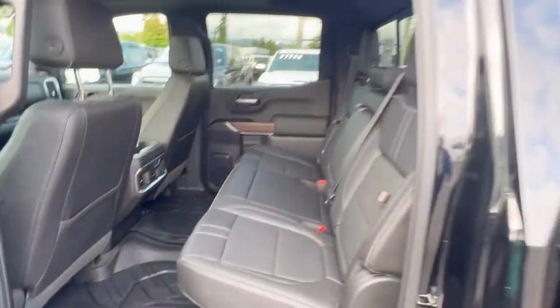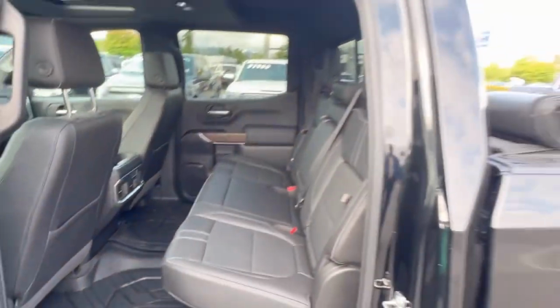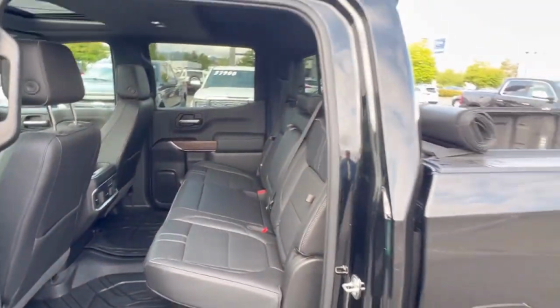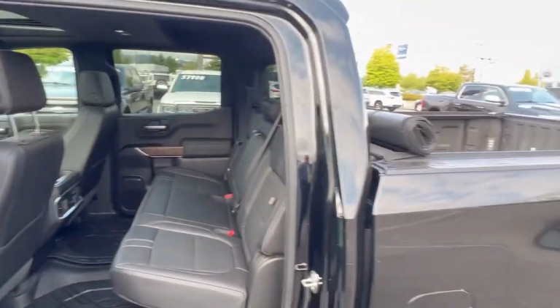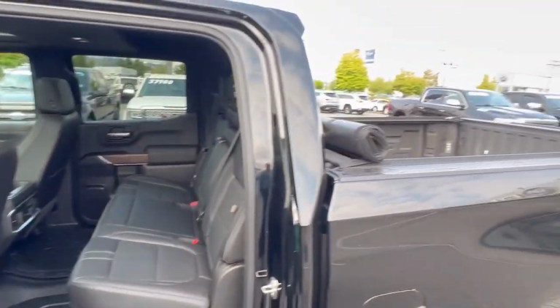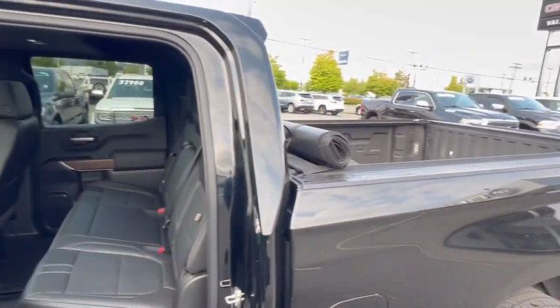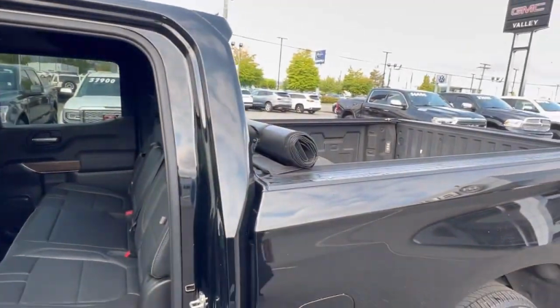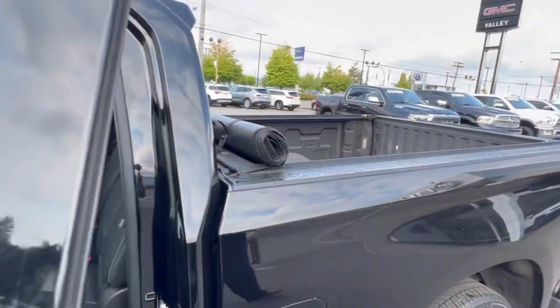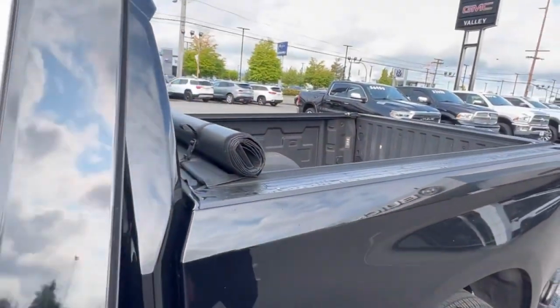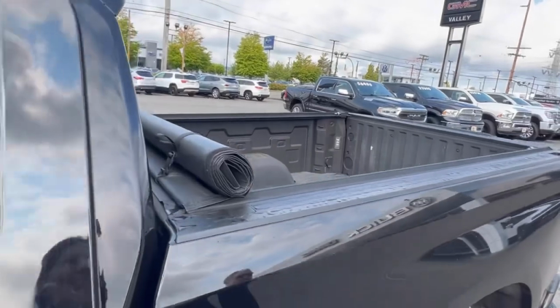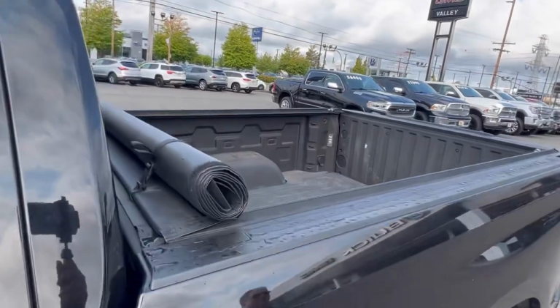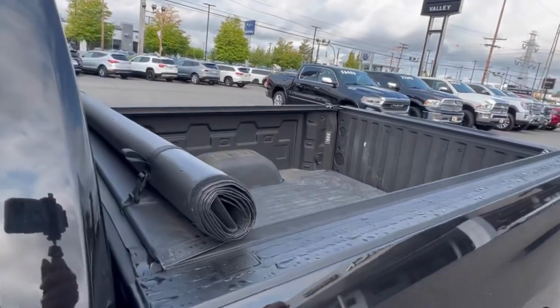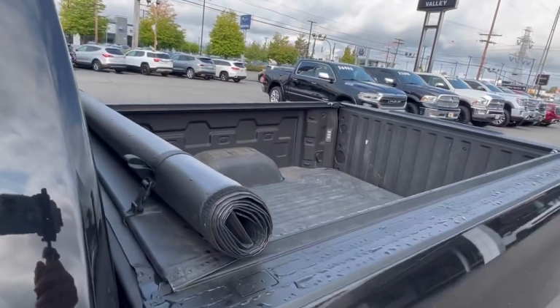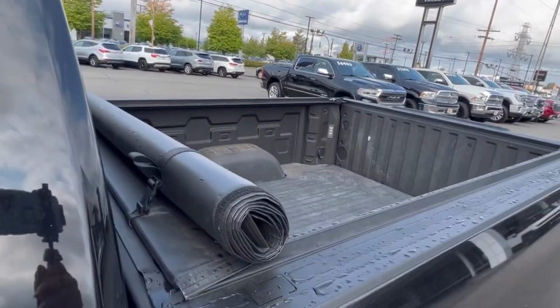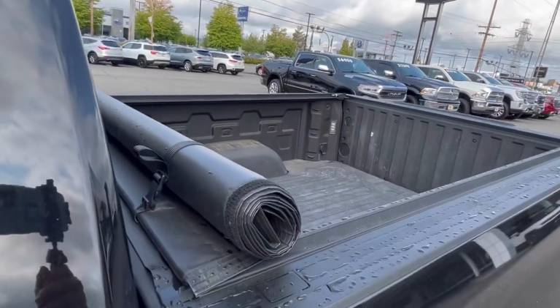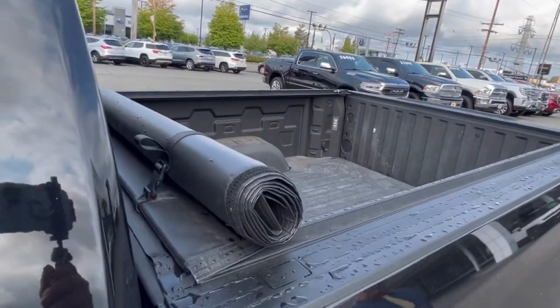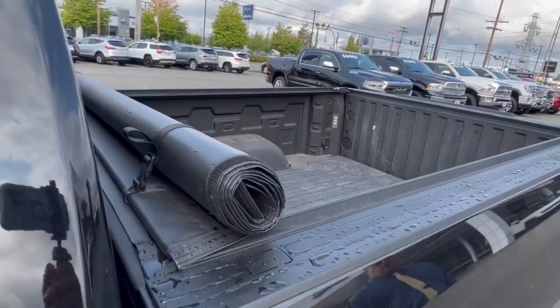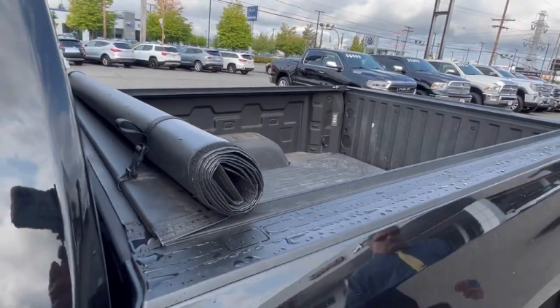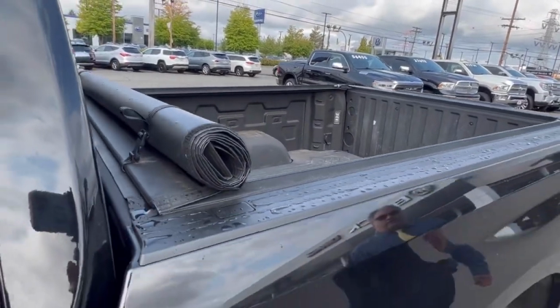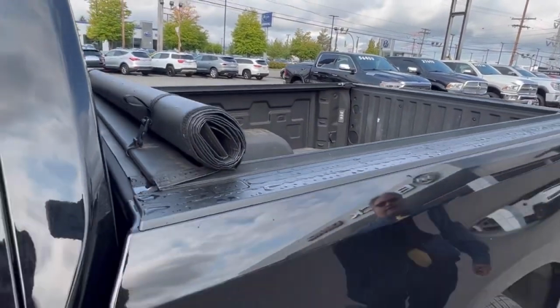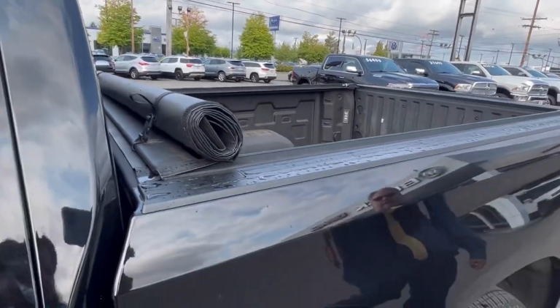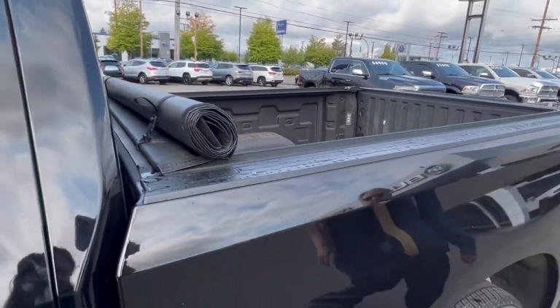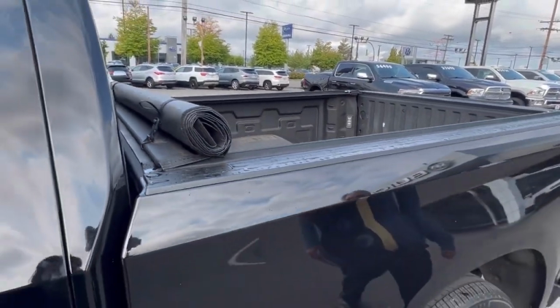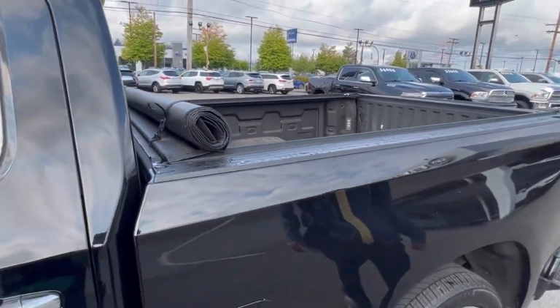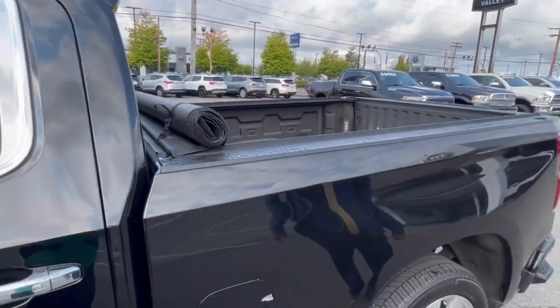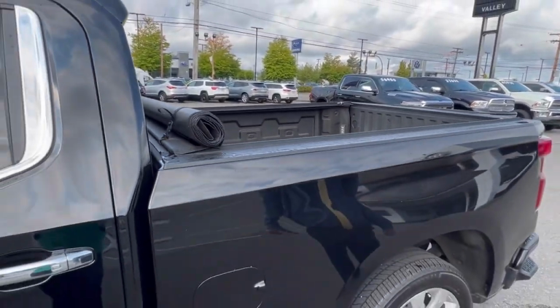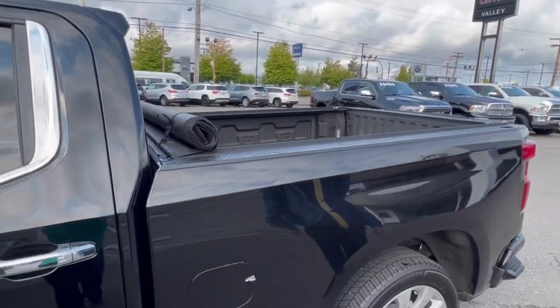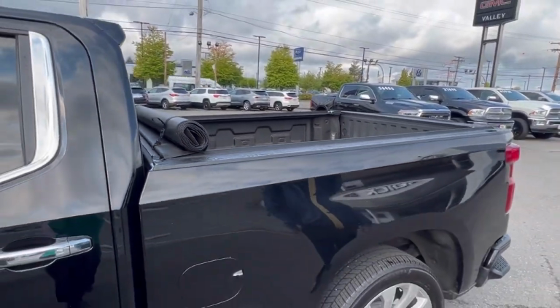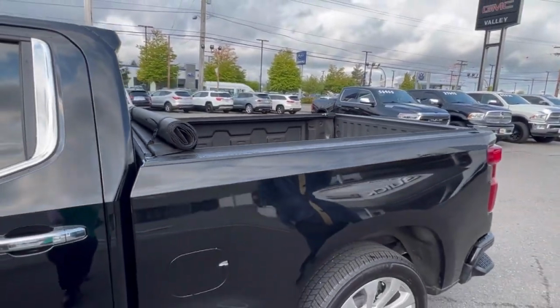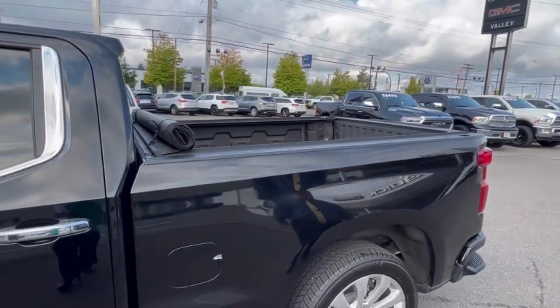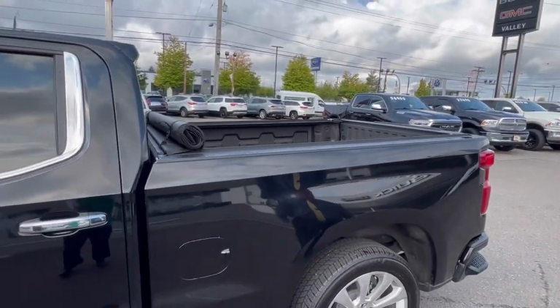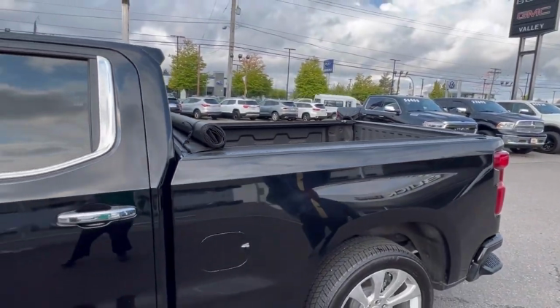In the back we have a fully coated bed liner along with a roll-up tonneau cover for you.